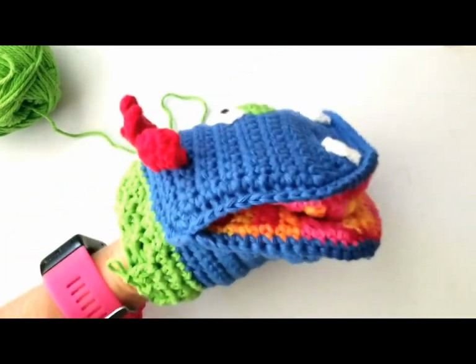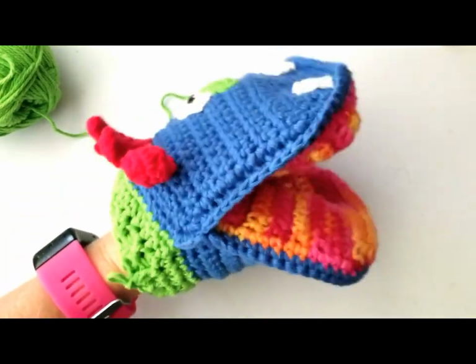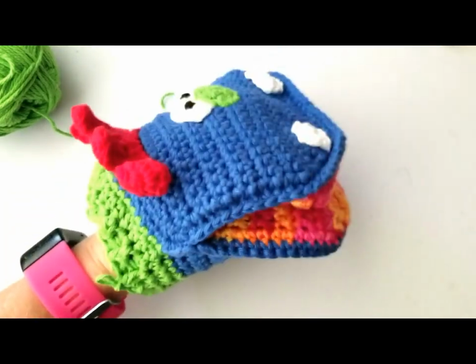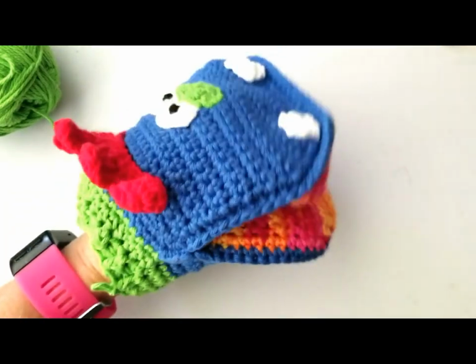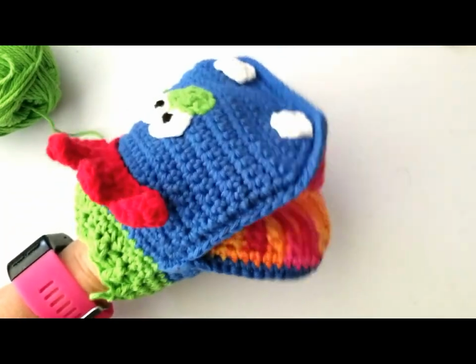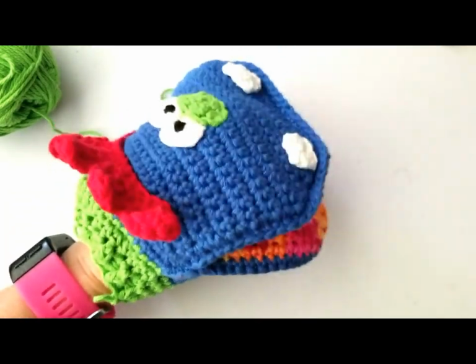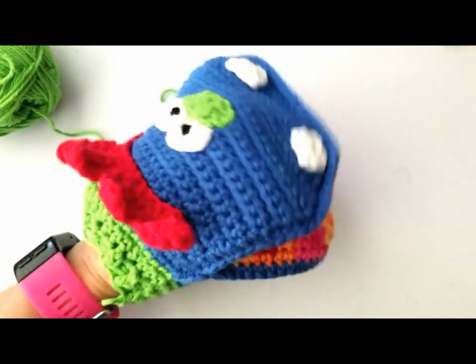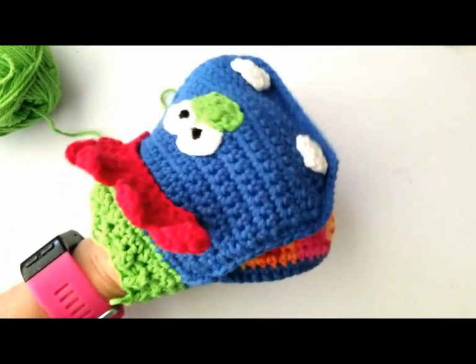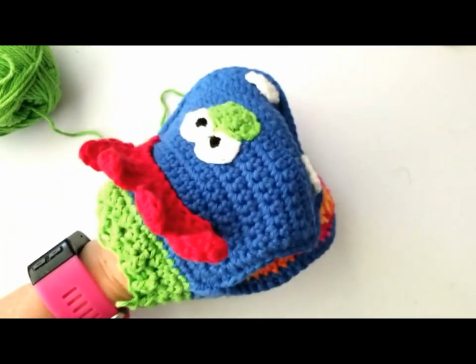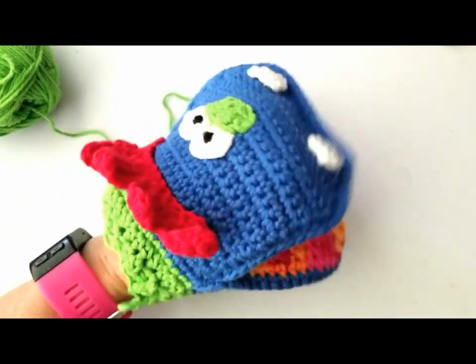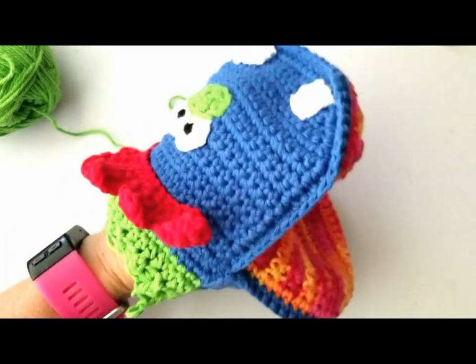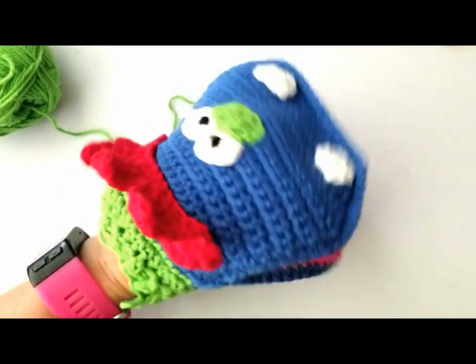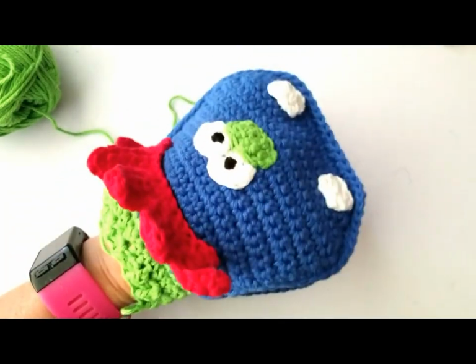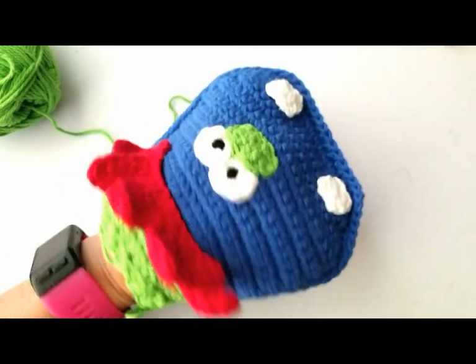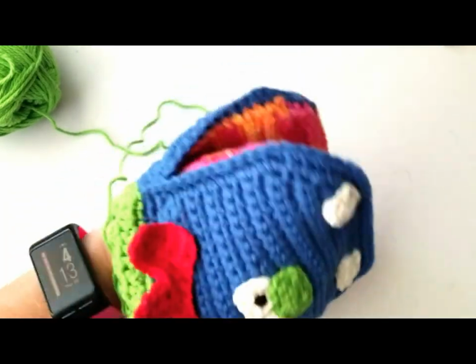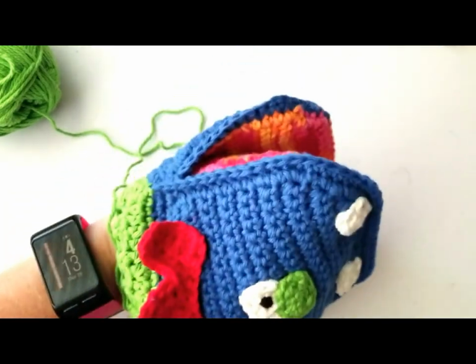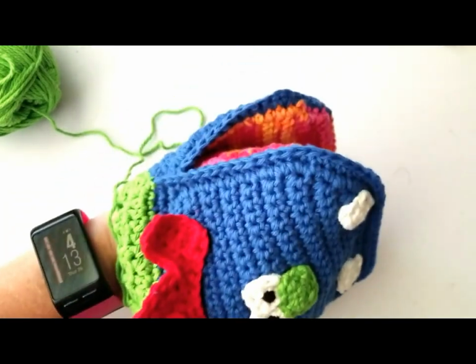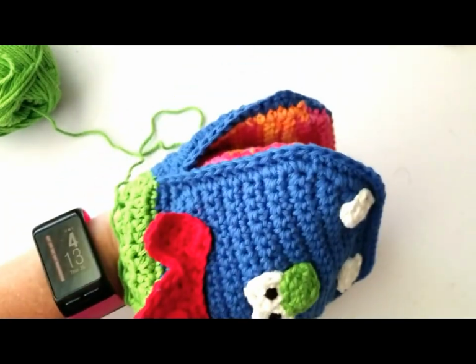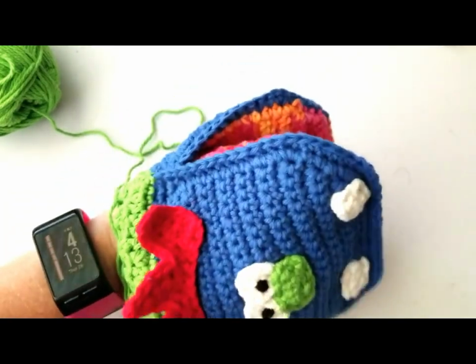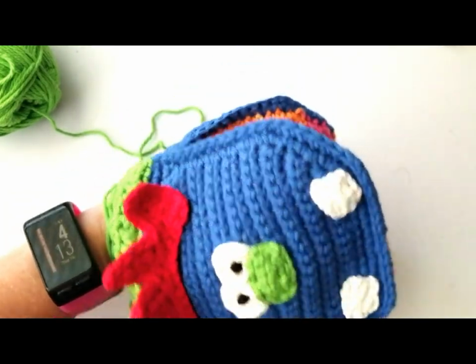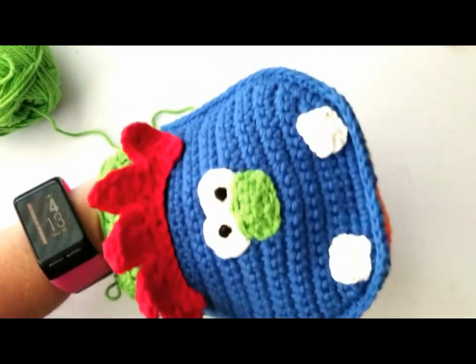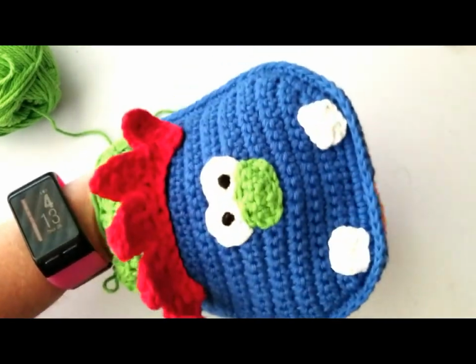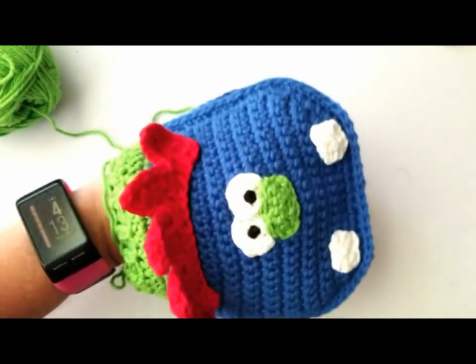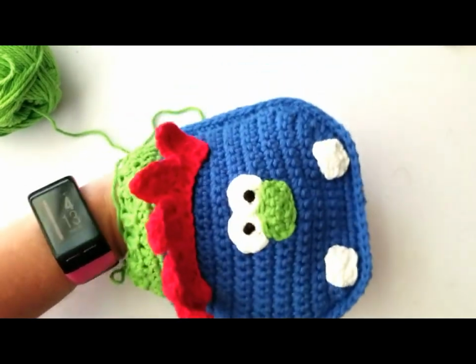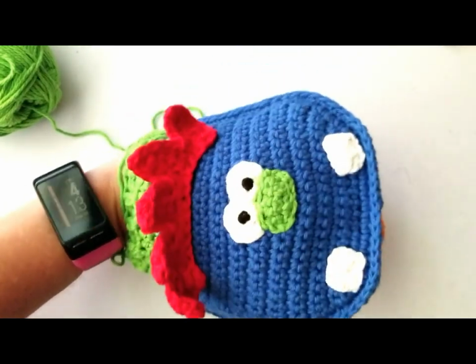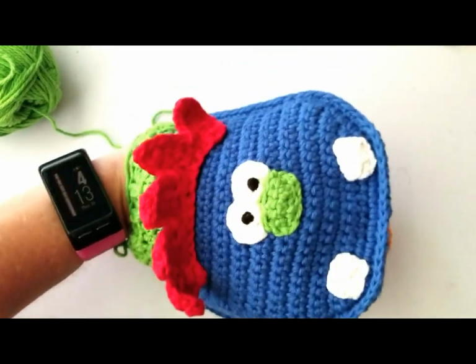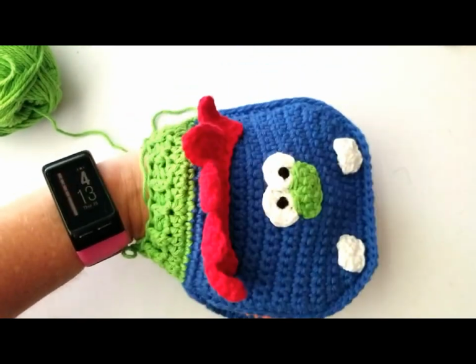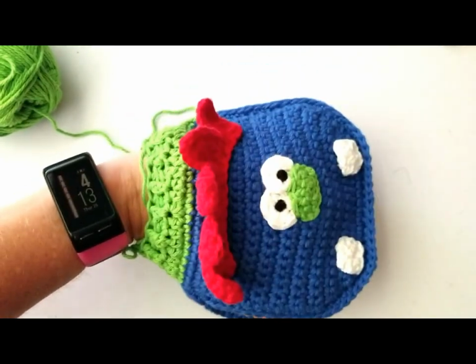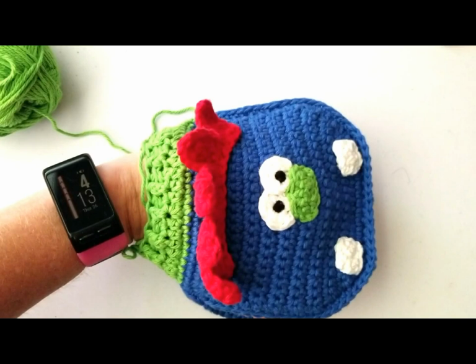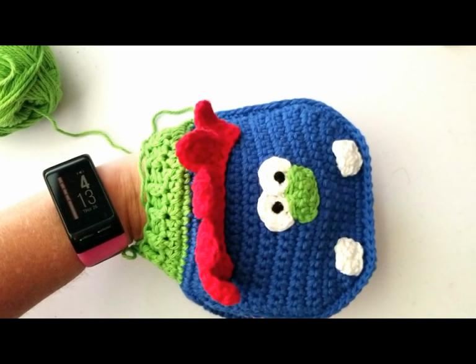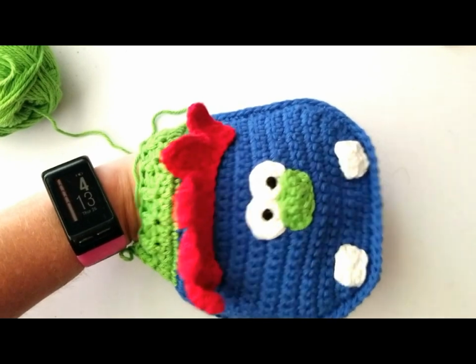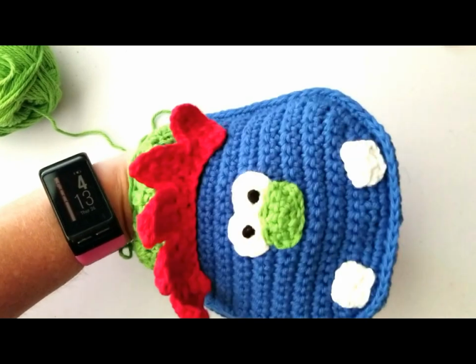Thanks for crocheting with me. I am going to have to make more puppets, I can tell.